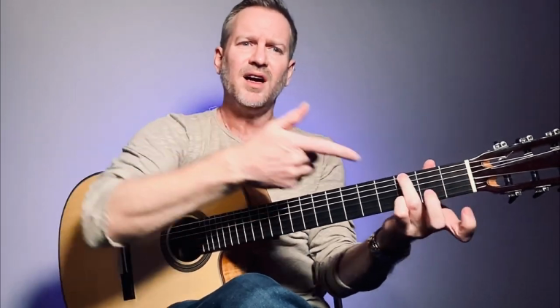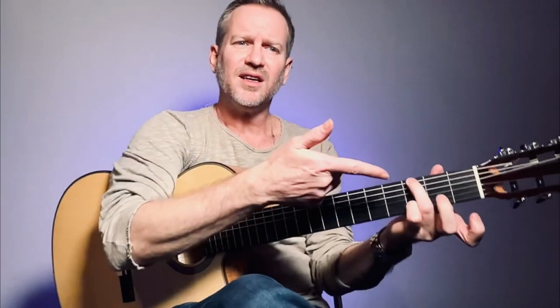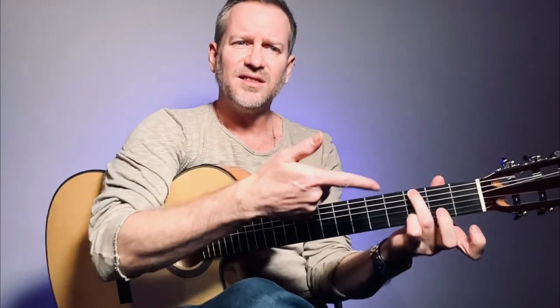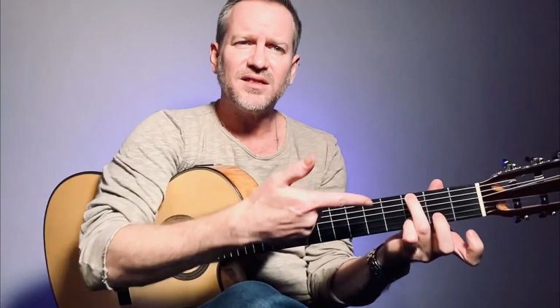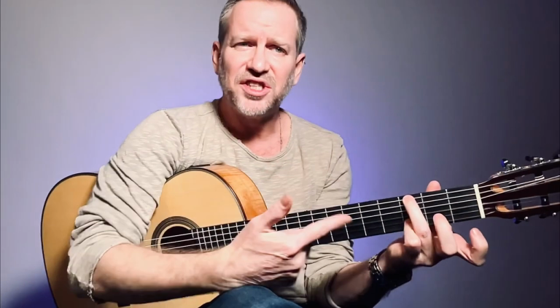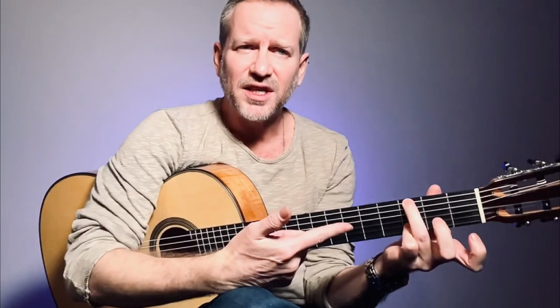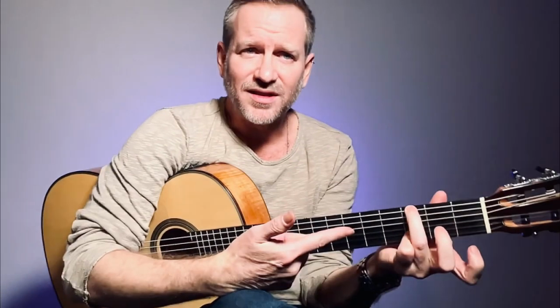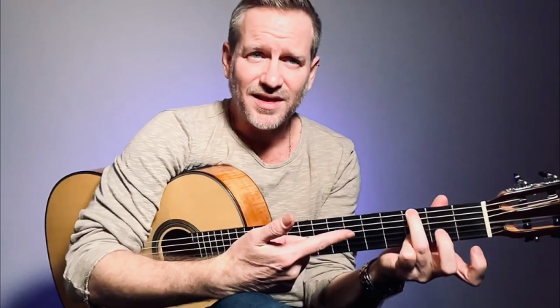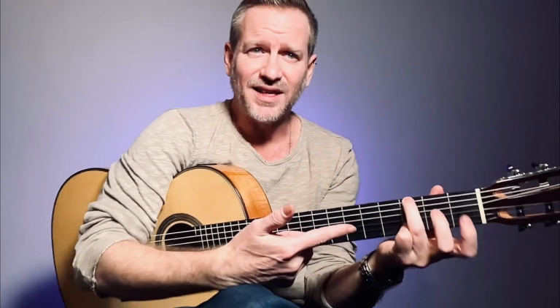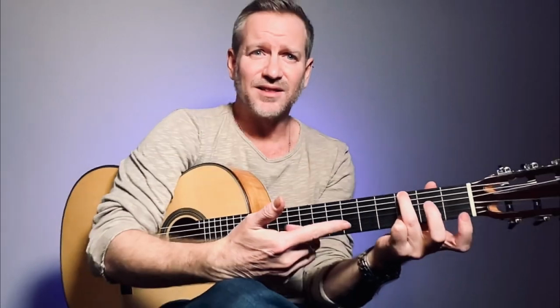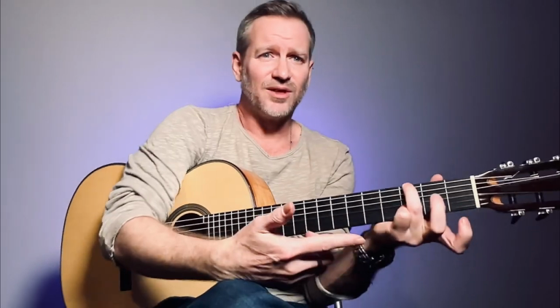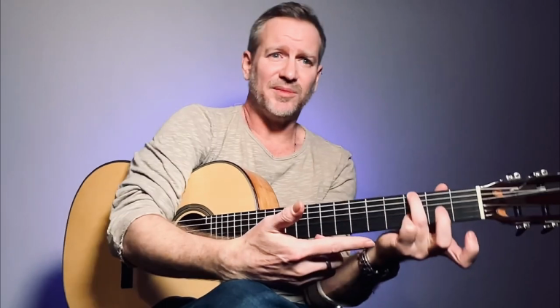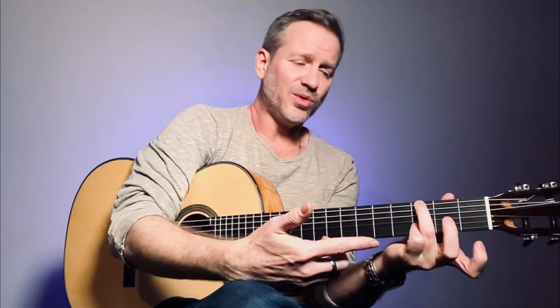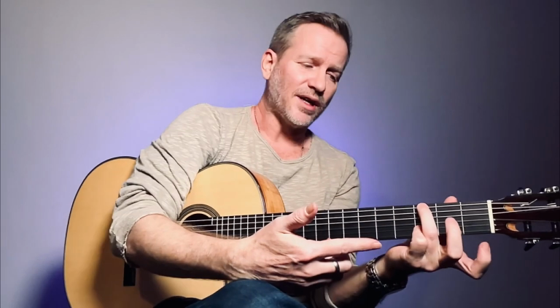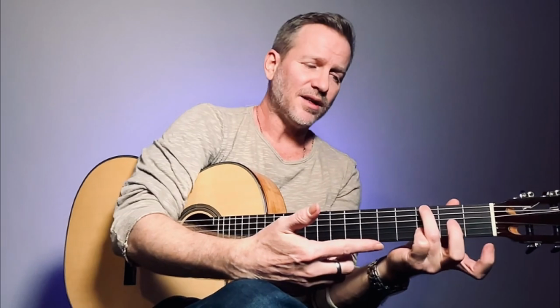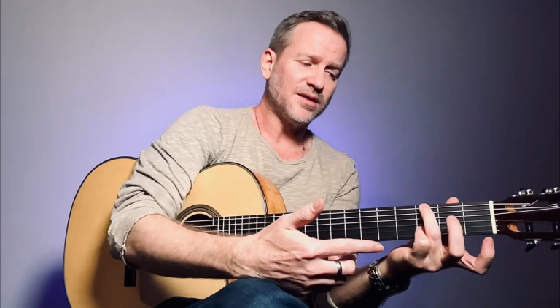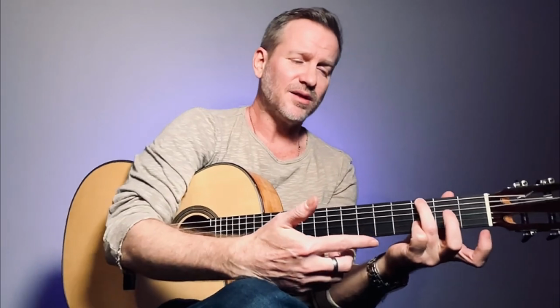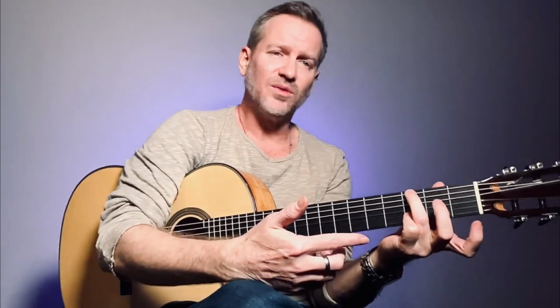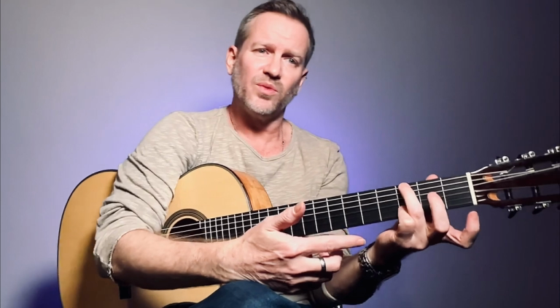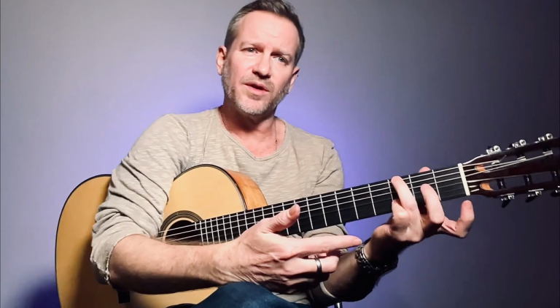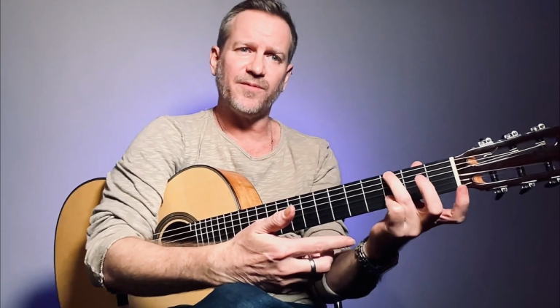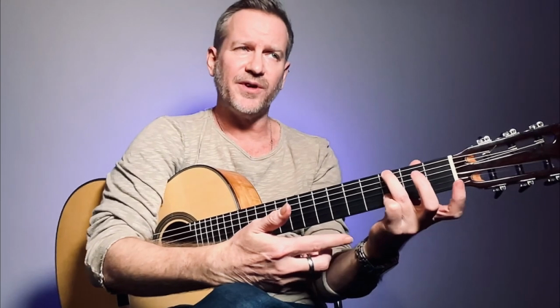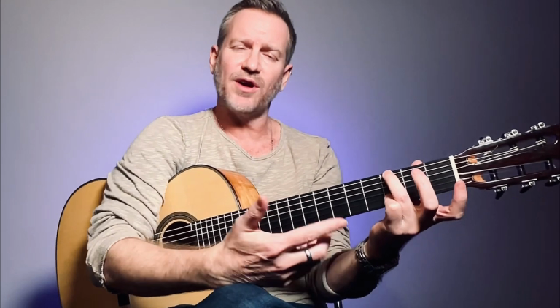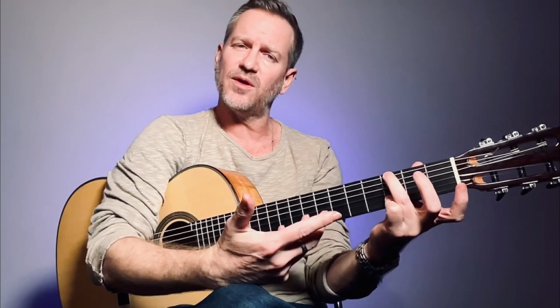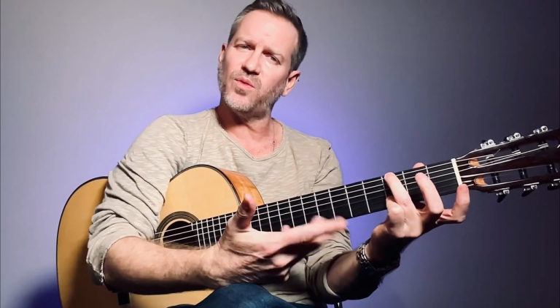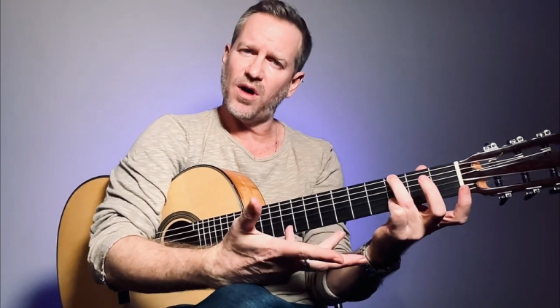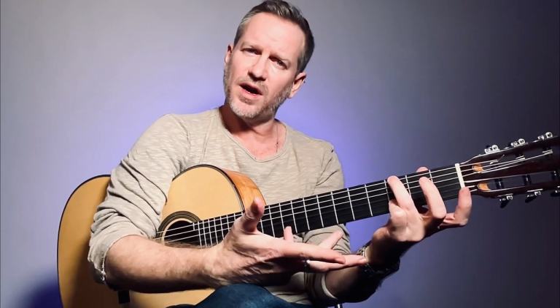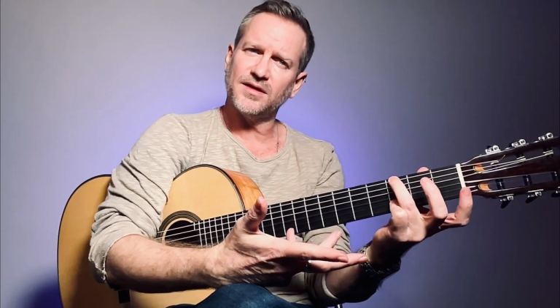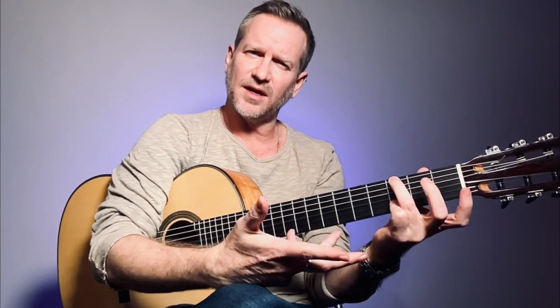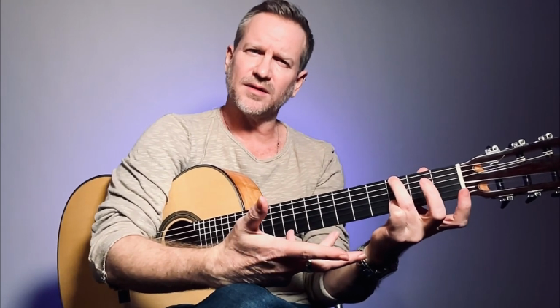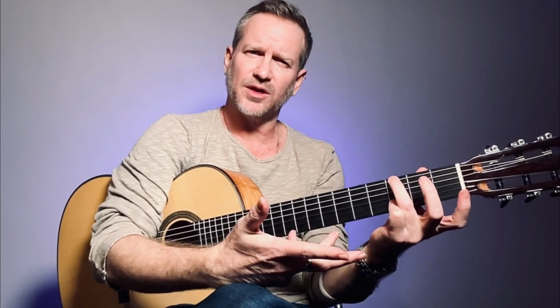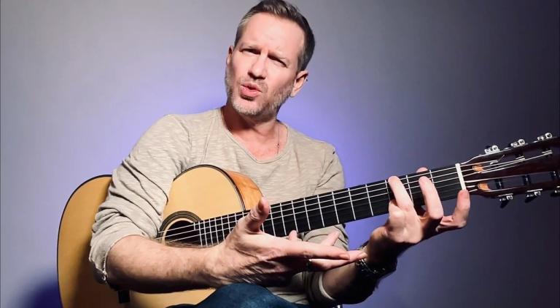This is a G and a C. That's all I'm doing. We want to figure out why it sounds cool.